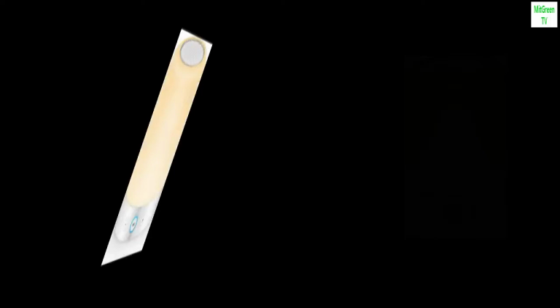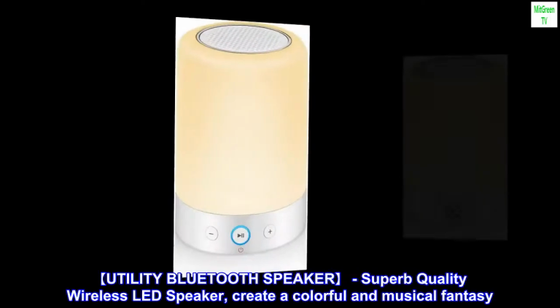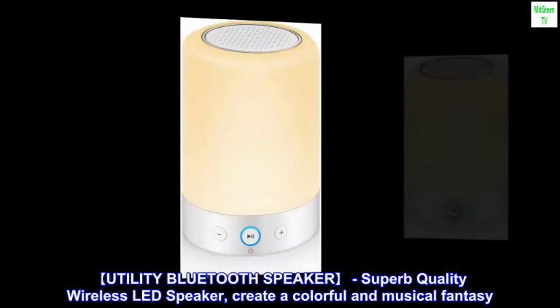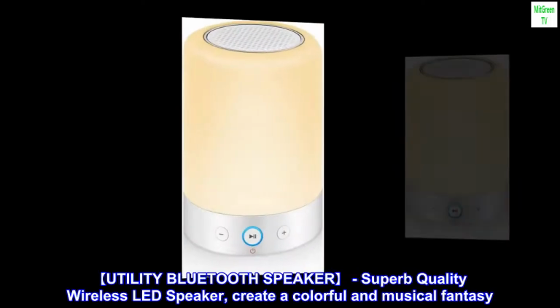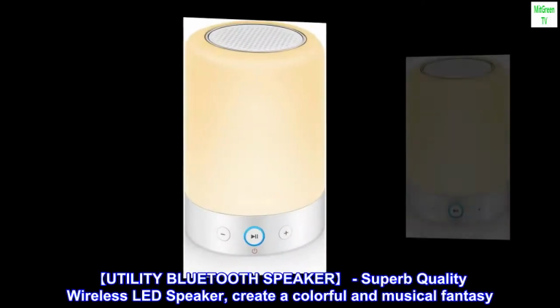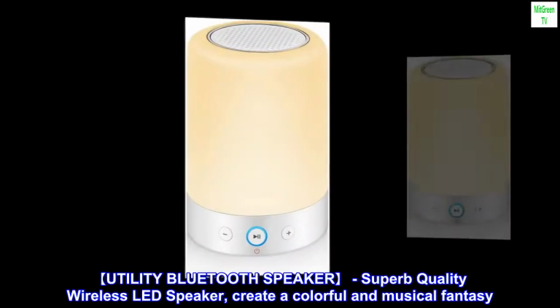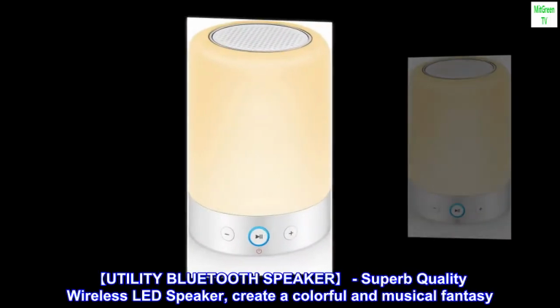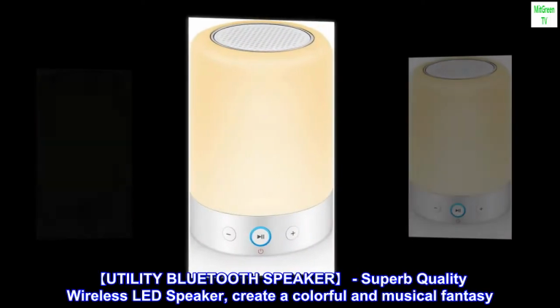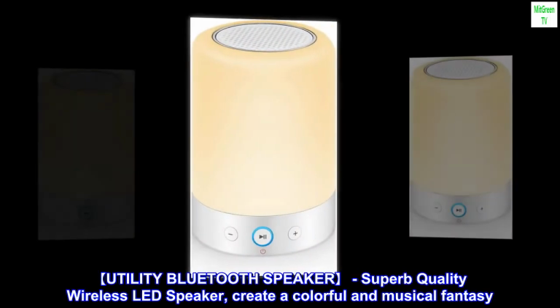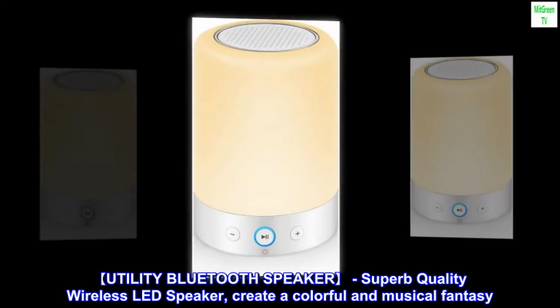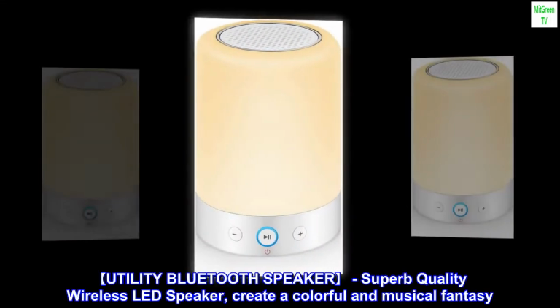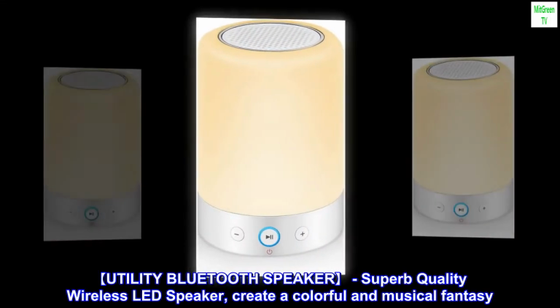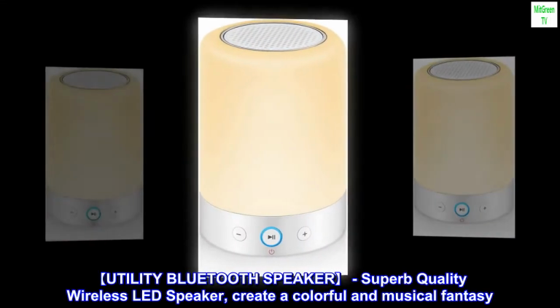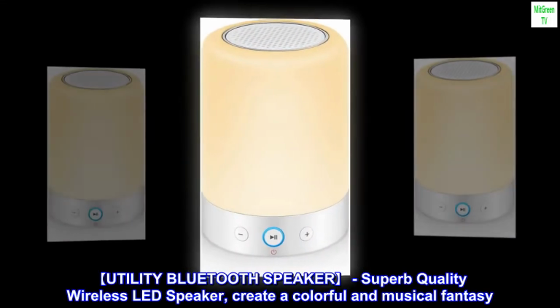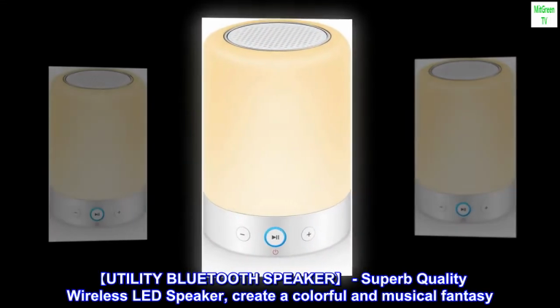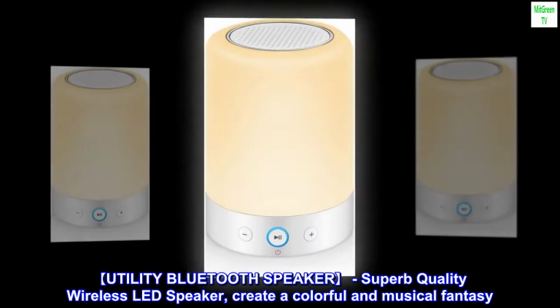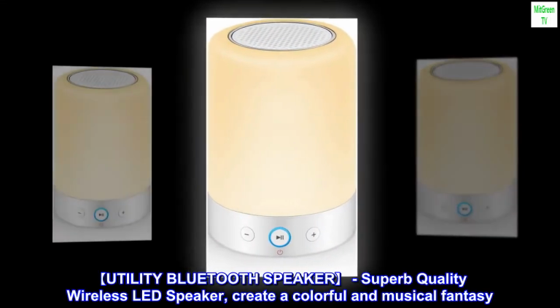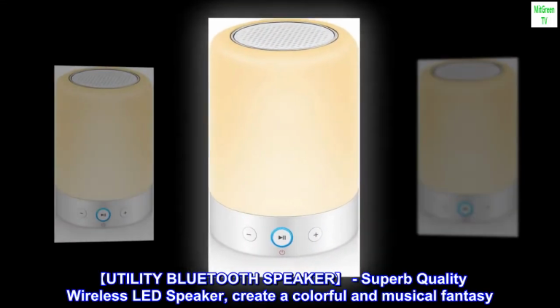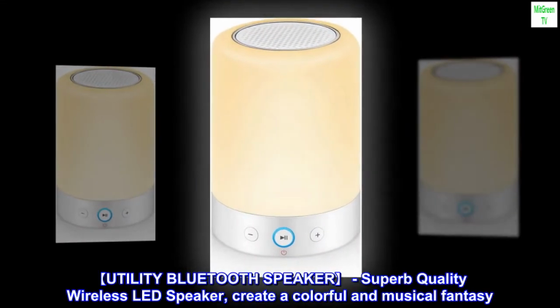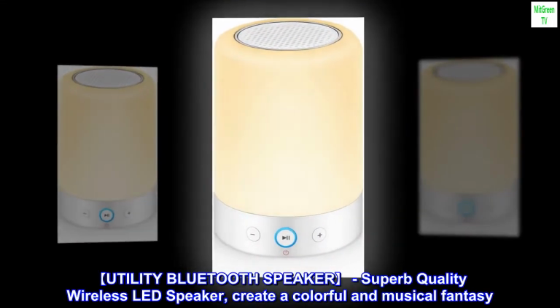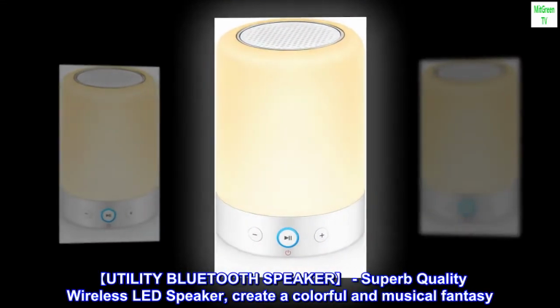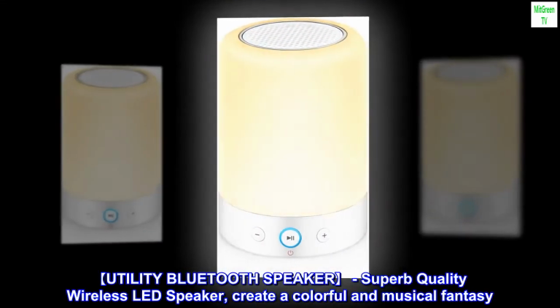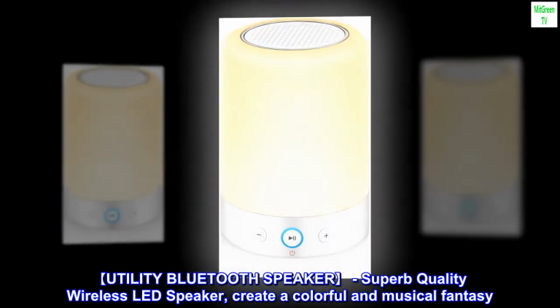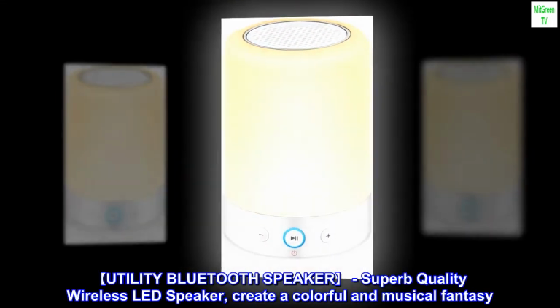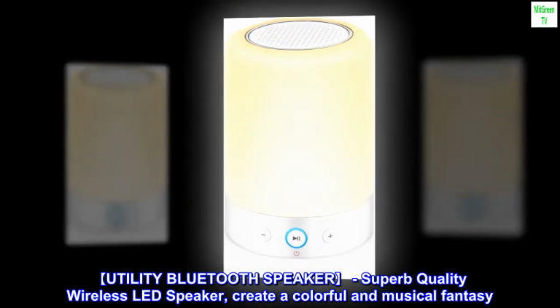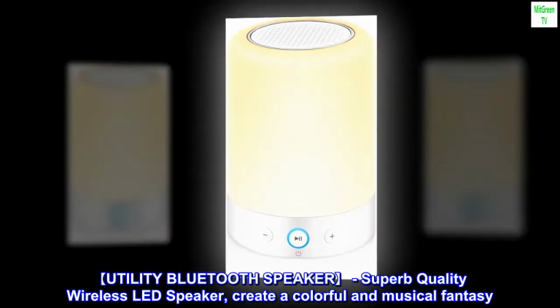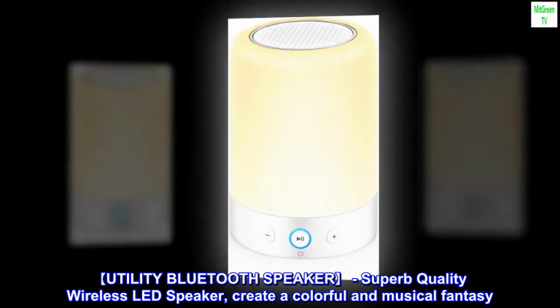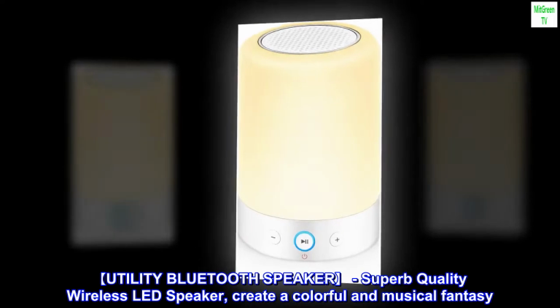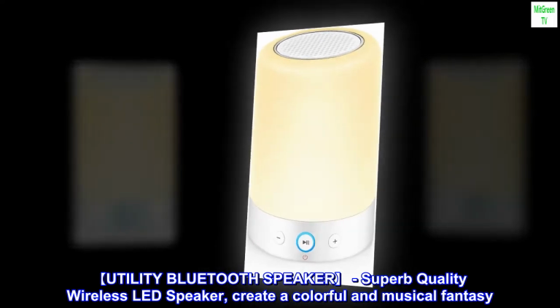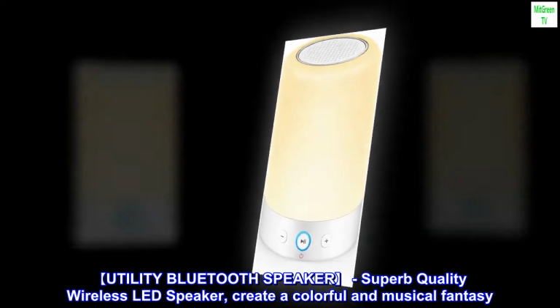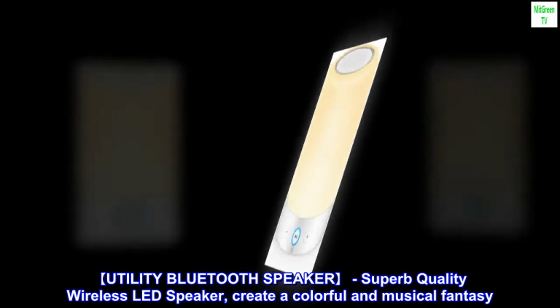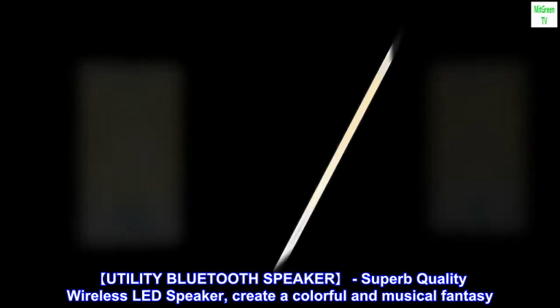Utility Bluetooth Speaker. Superb quality wireless LED speaker. Create a colorful and musical fantasy.